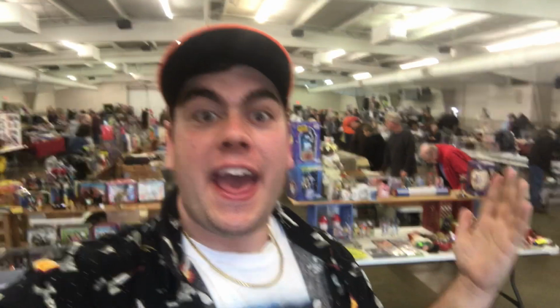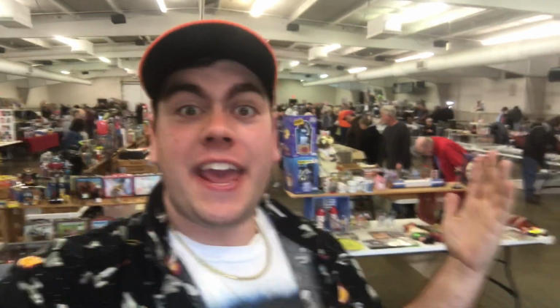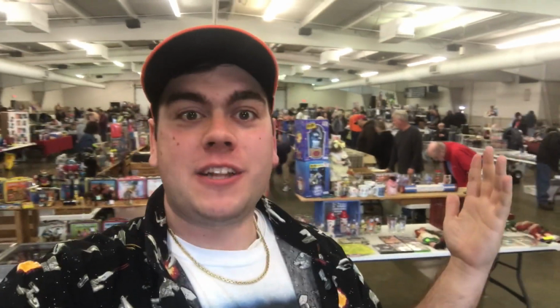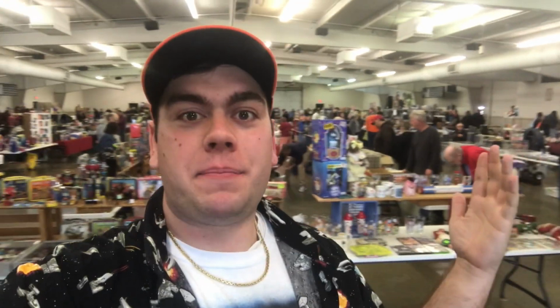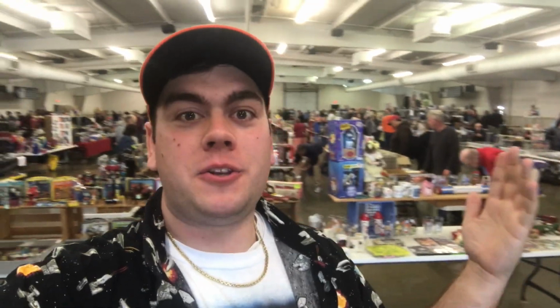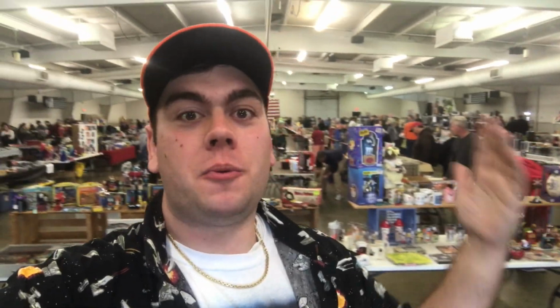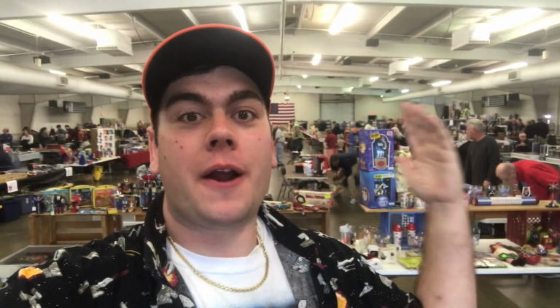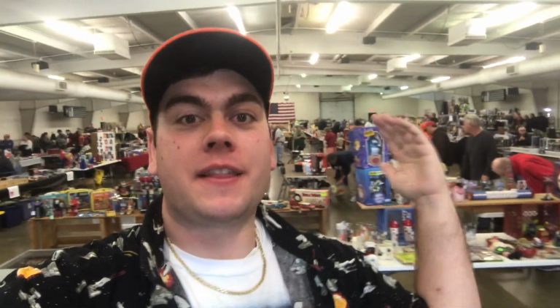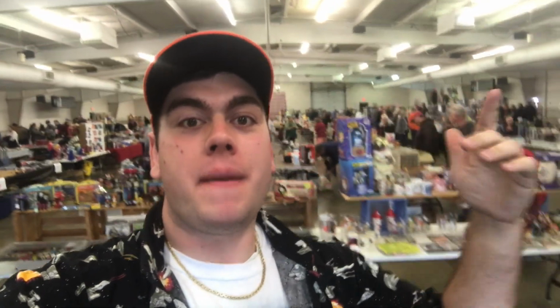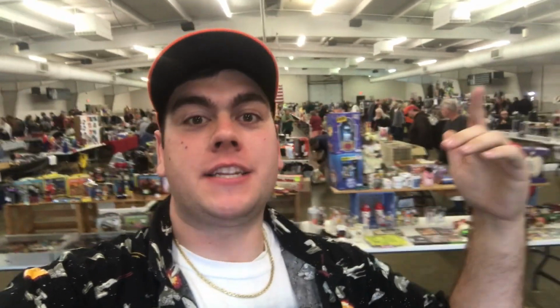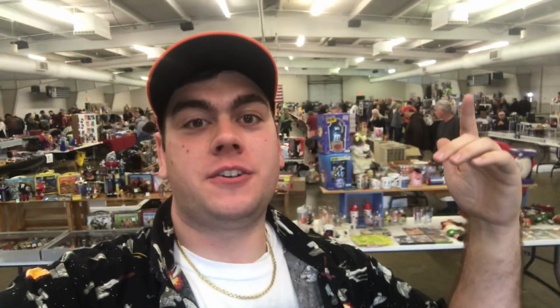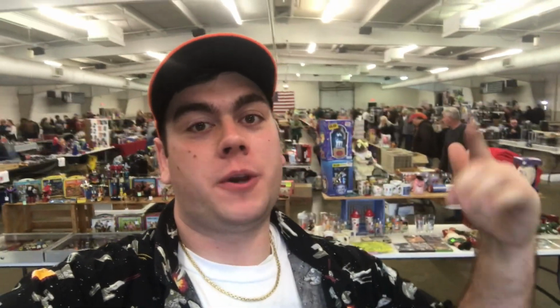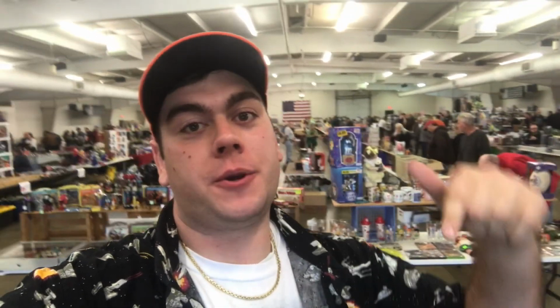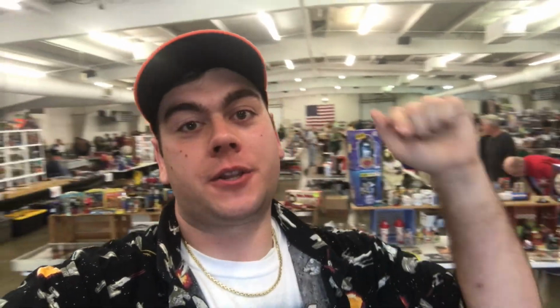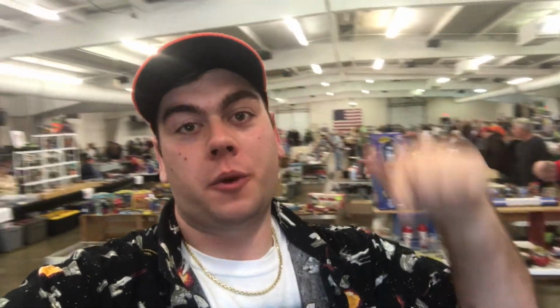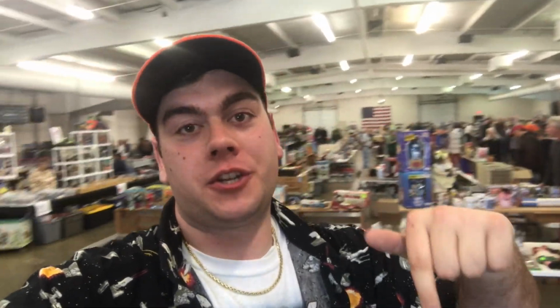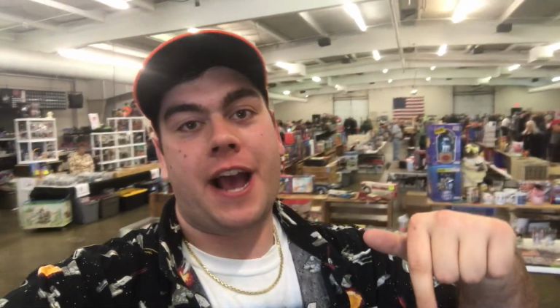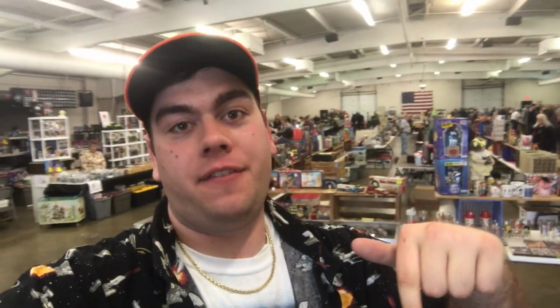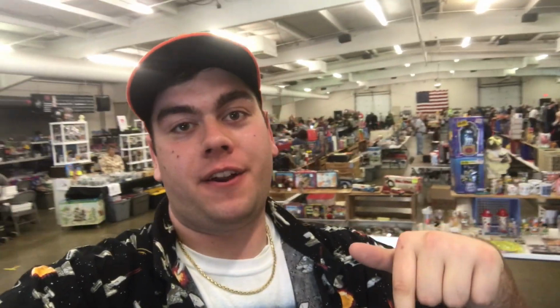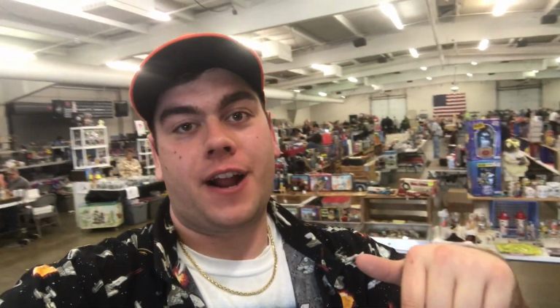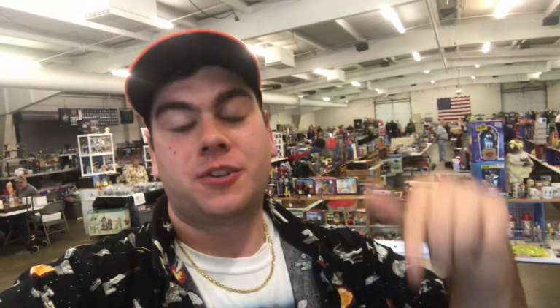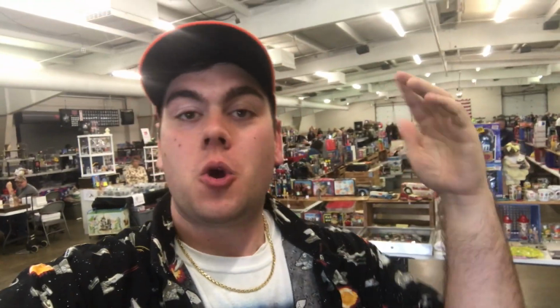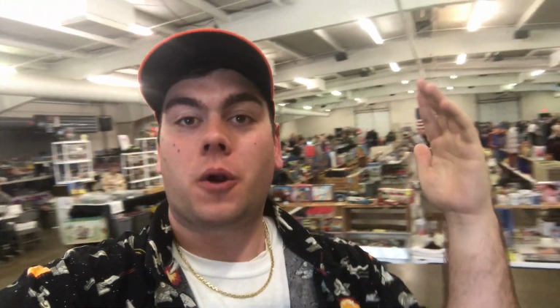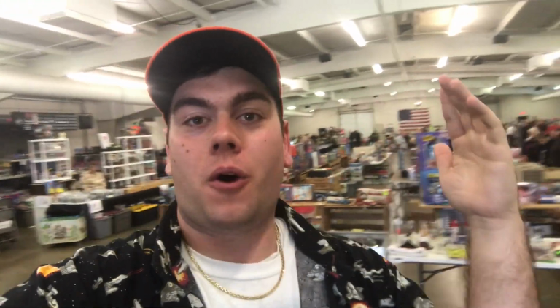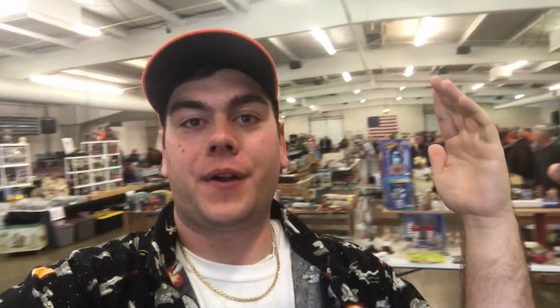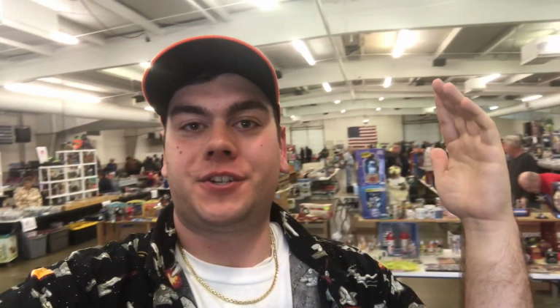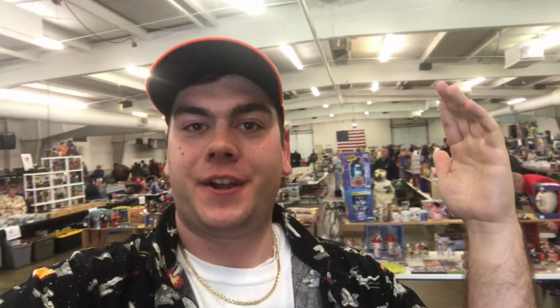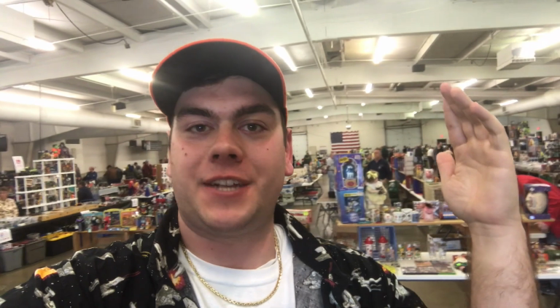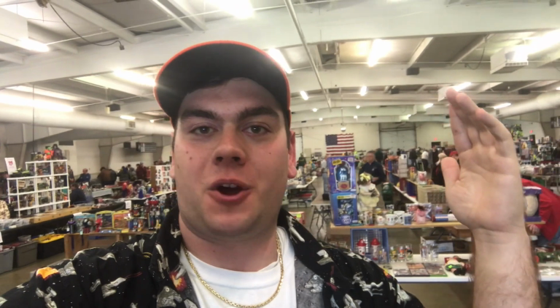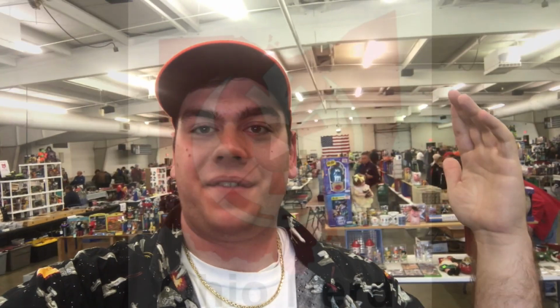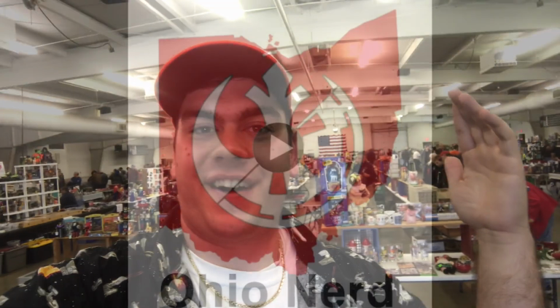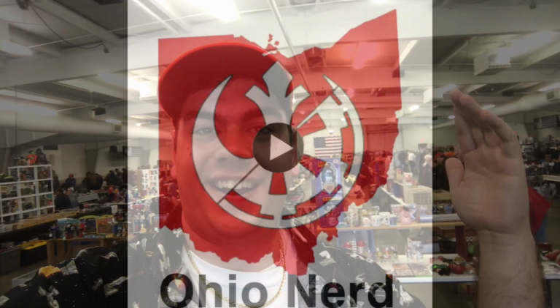Hey, what's up YouTube? We're out here at the Mansfield Toy Show at the Richland County Fairgrounds. We're going to walk around and show you guys what all we can find.